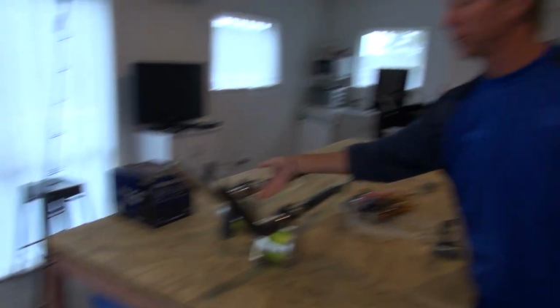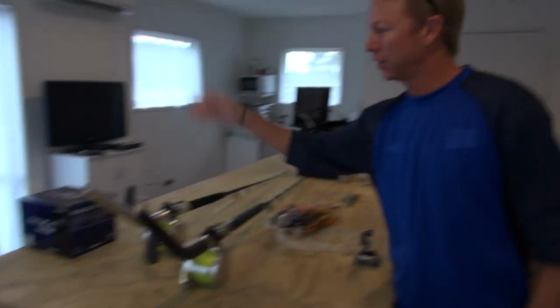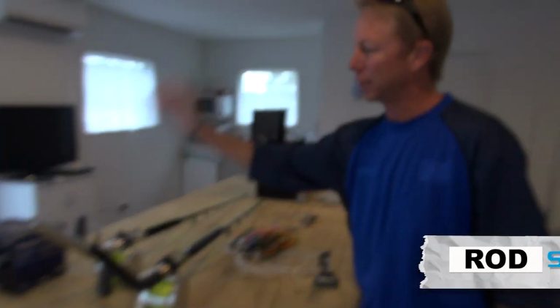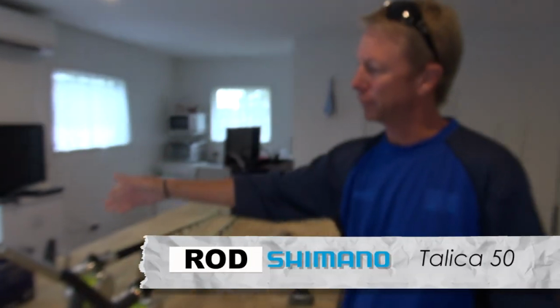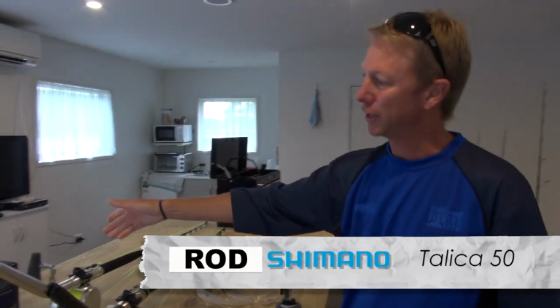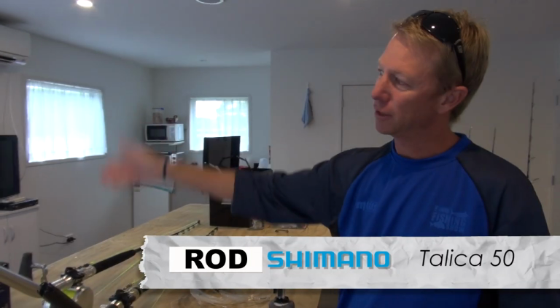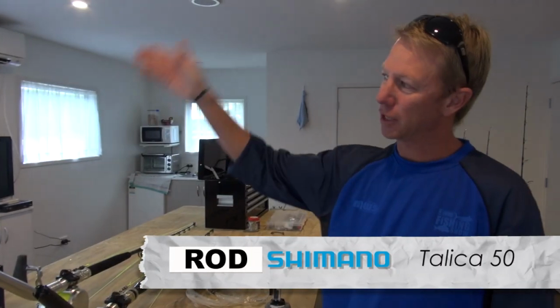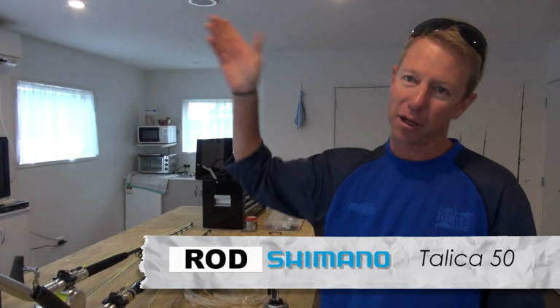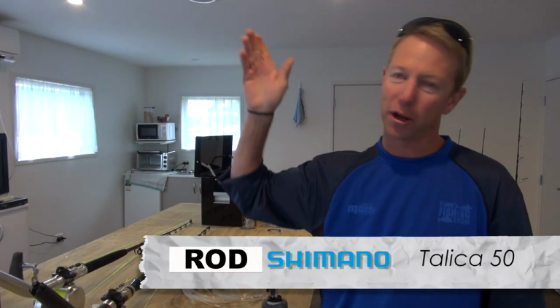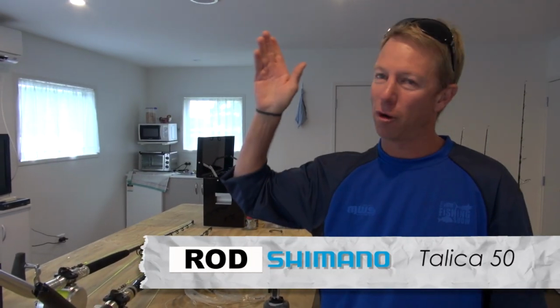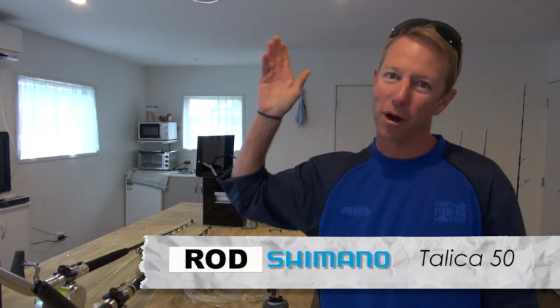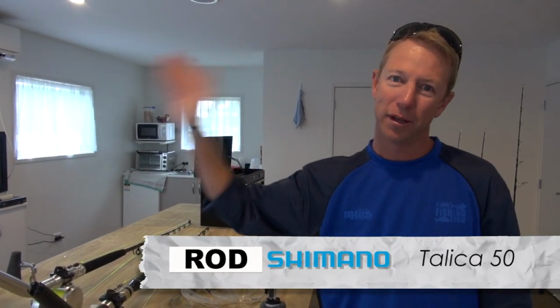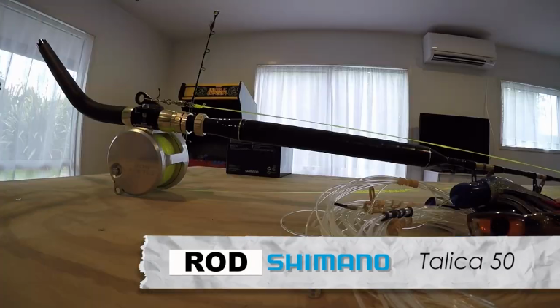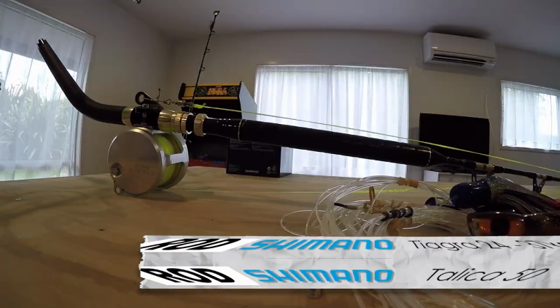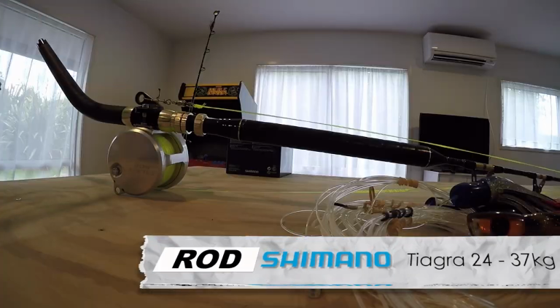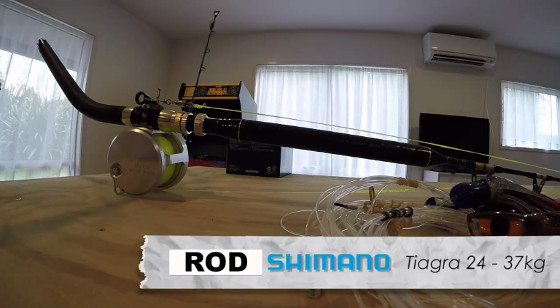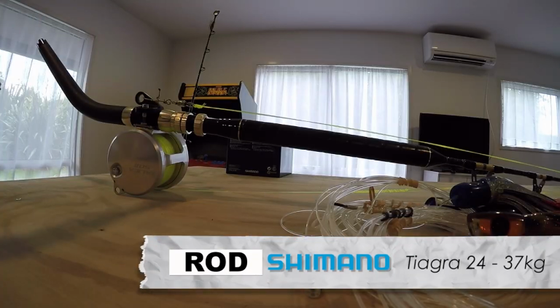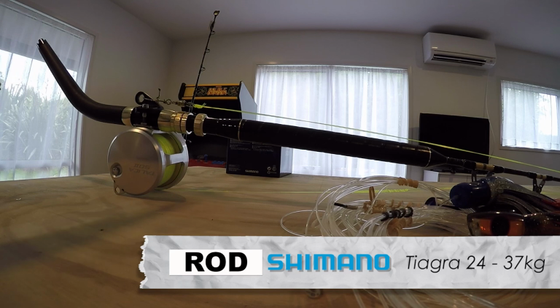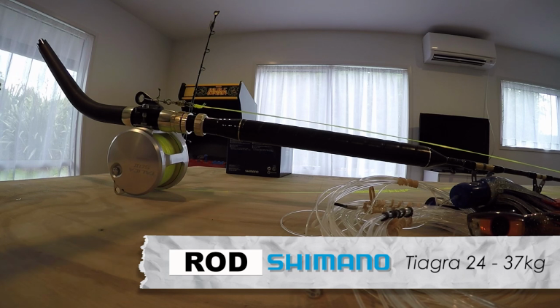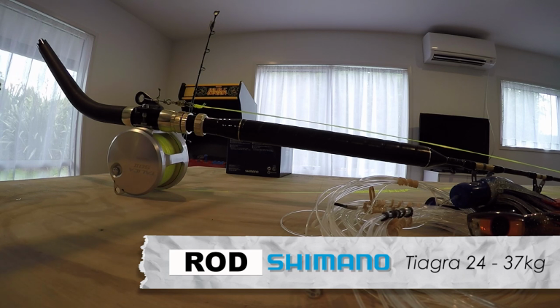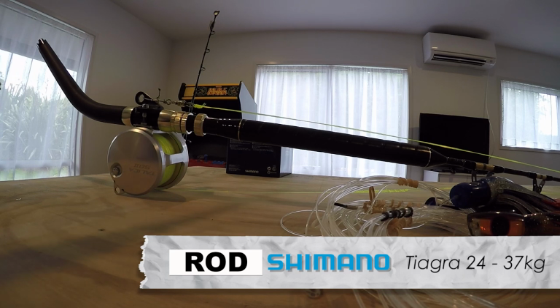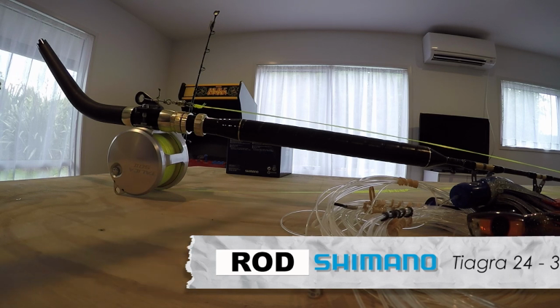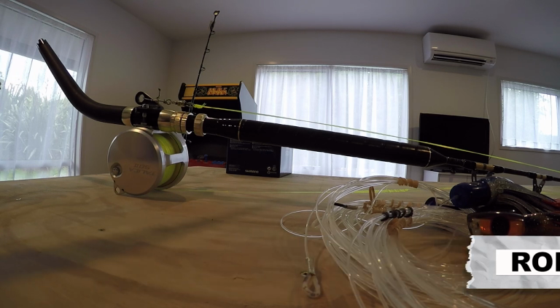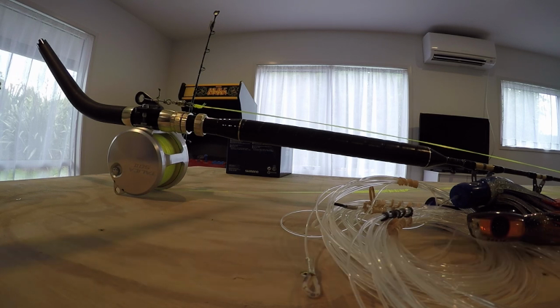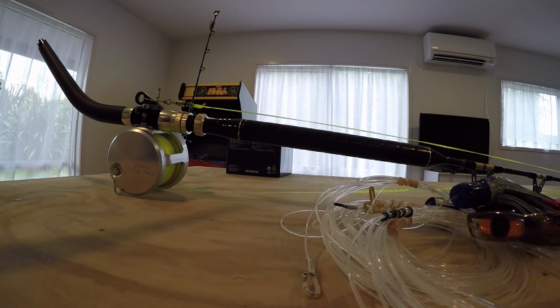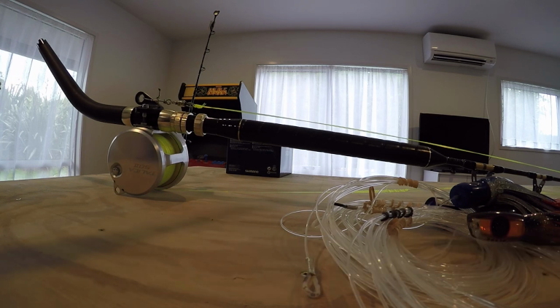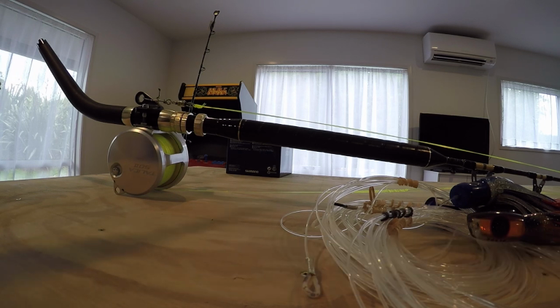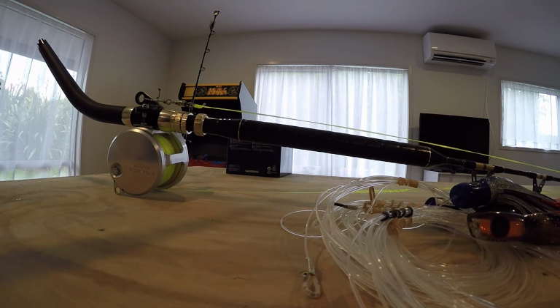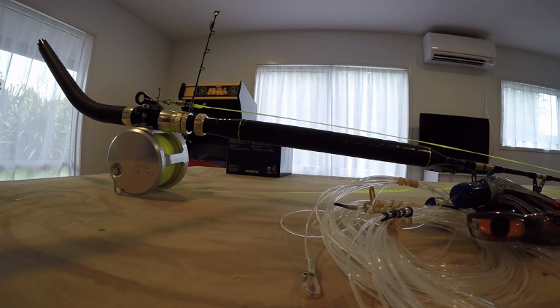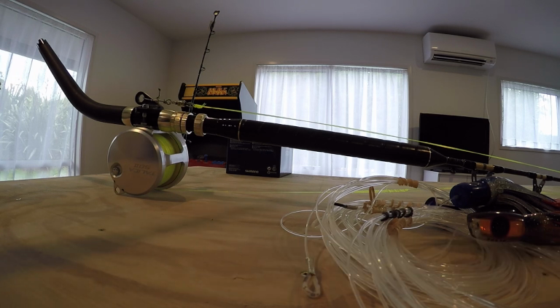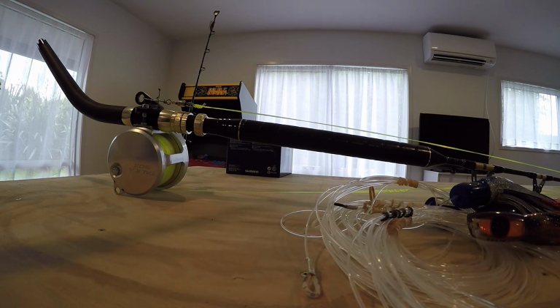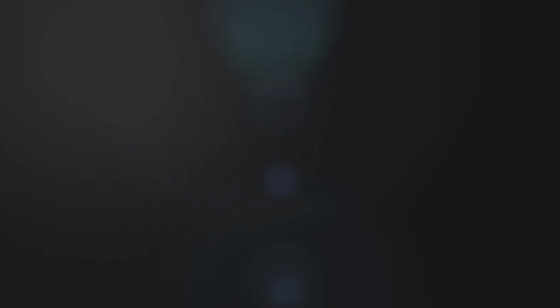The Tallica 50 is going to be going on my Tiagra rod and we're going to start by showing you how to put your reel on your rod correctly.